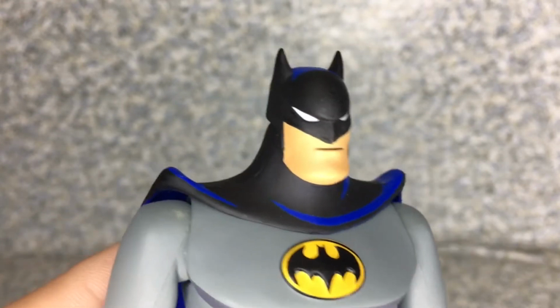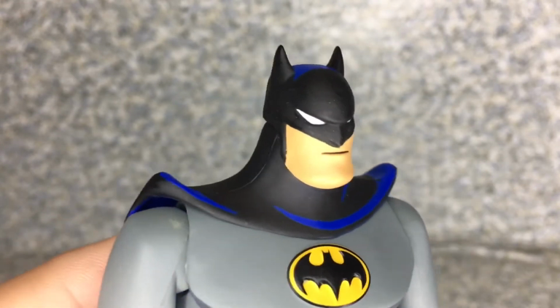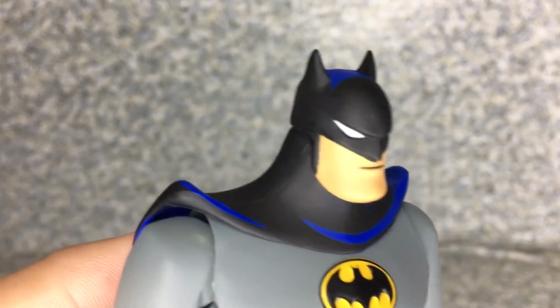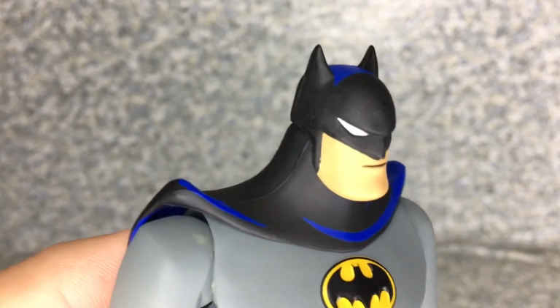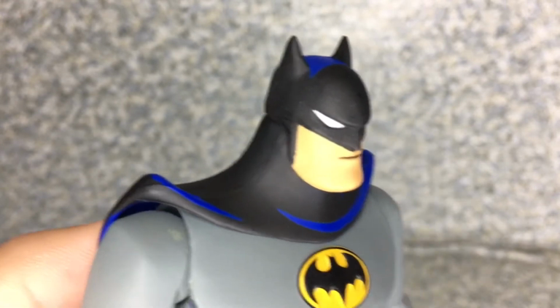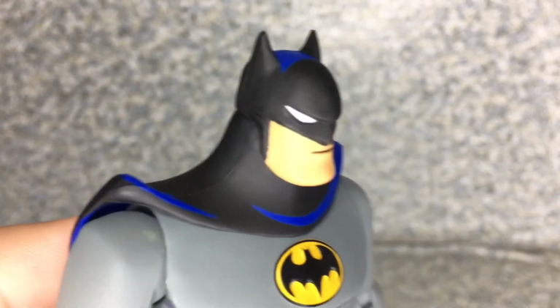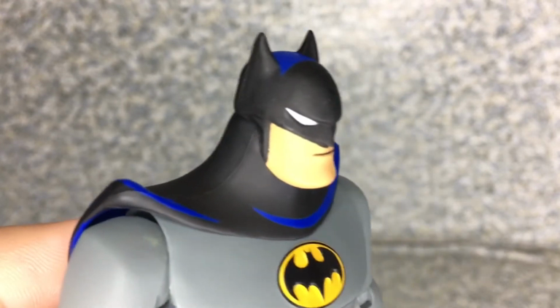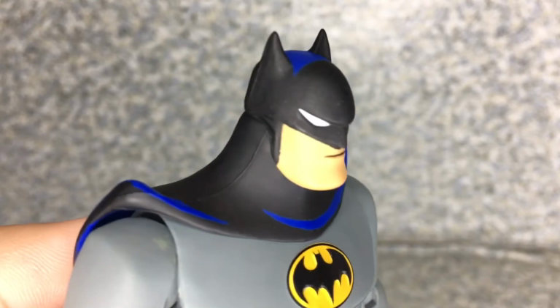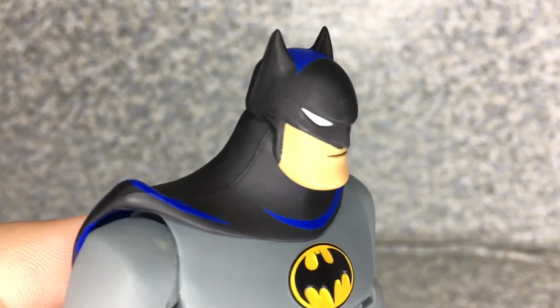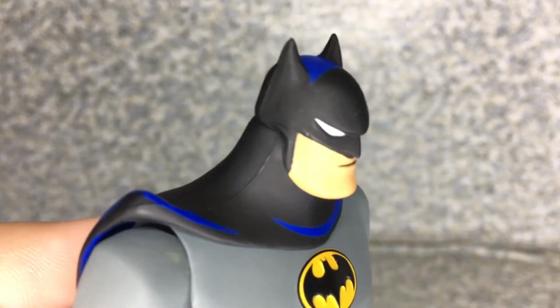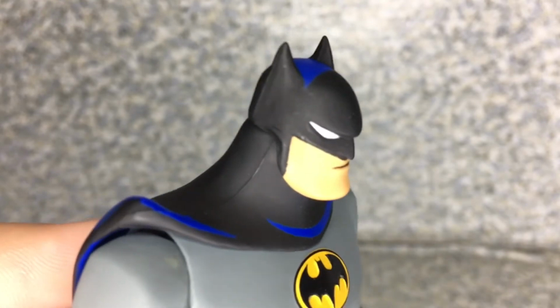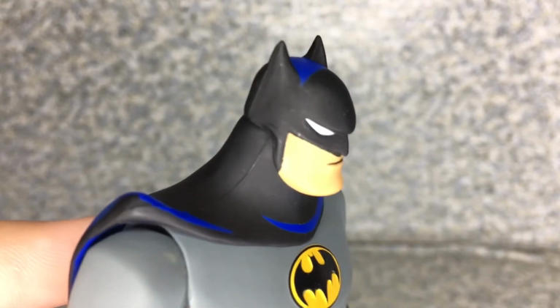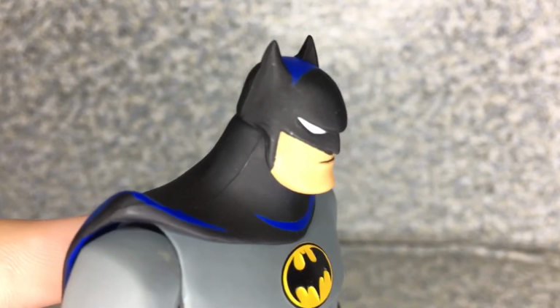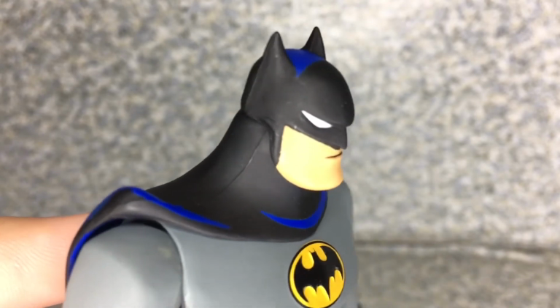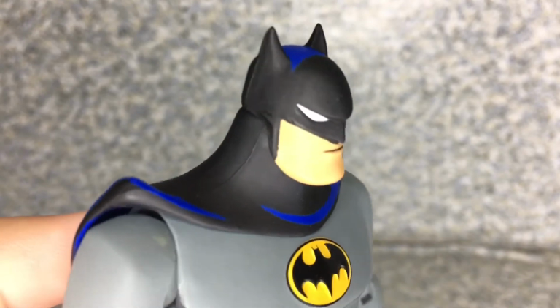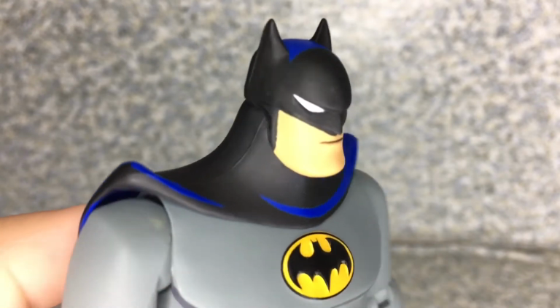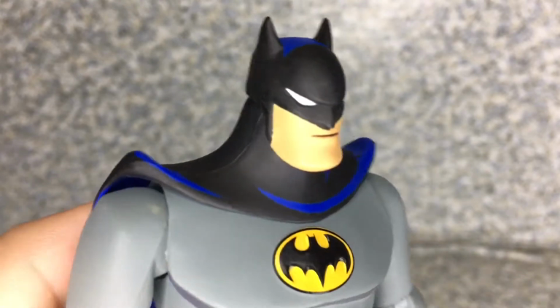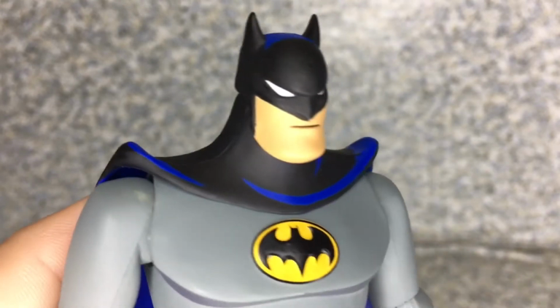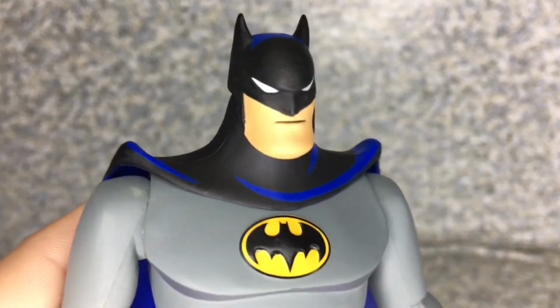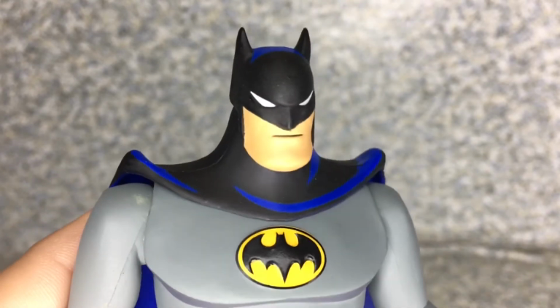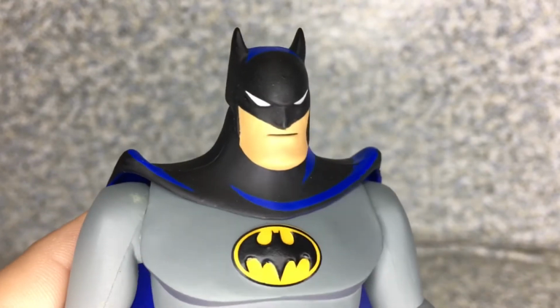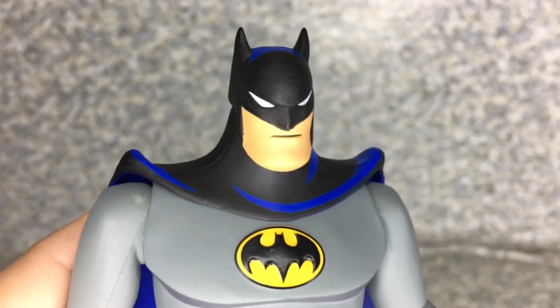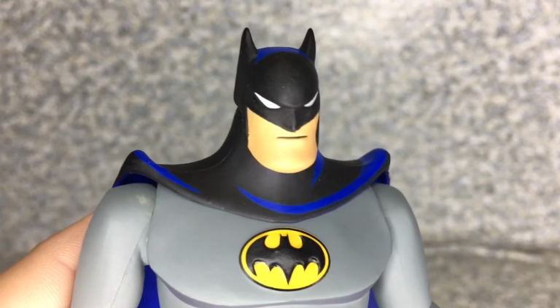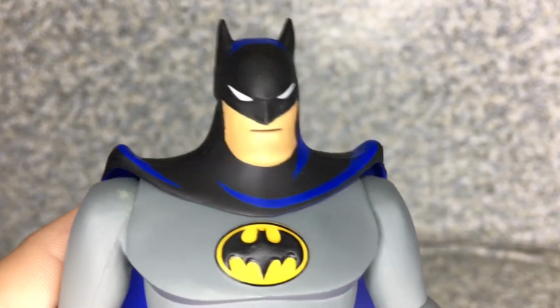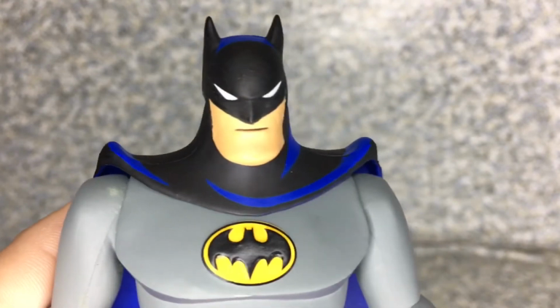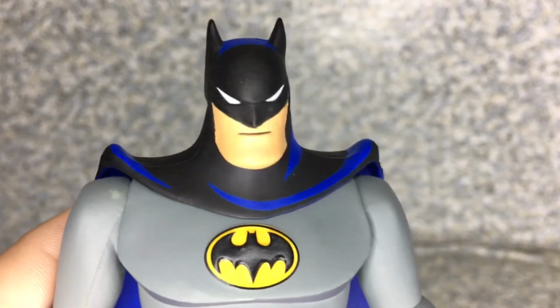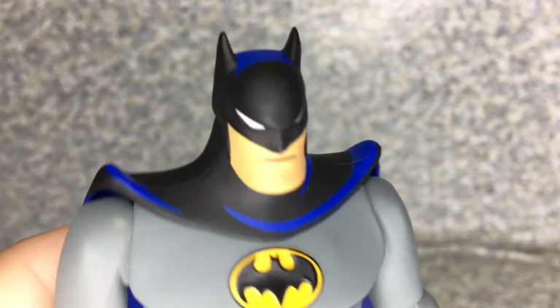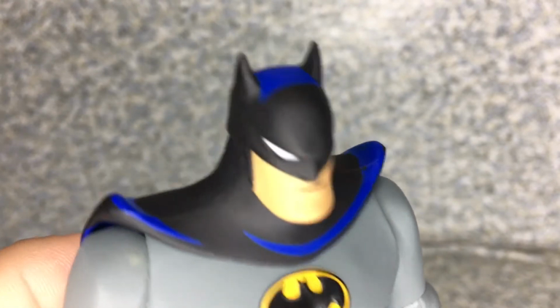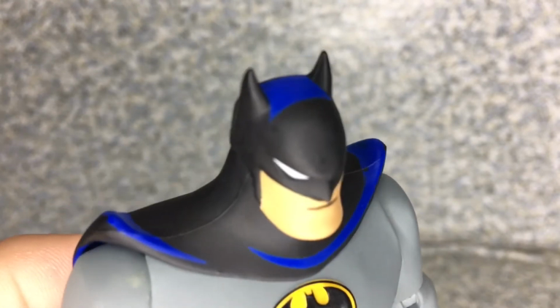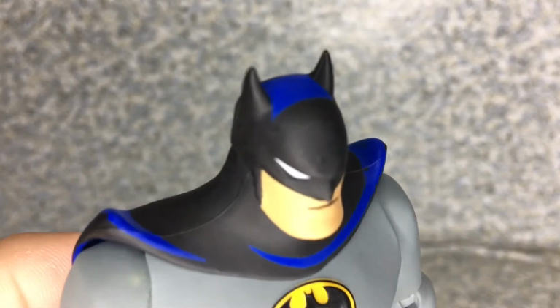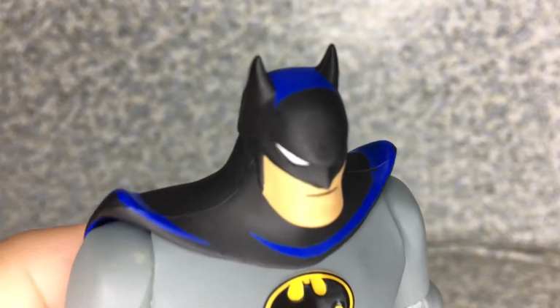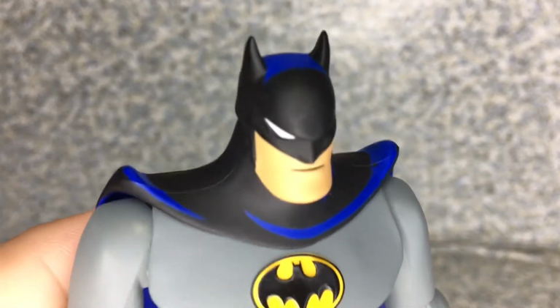Take a look at the head sculpt here. They did a really great job with this head sculpt. It looks exactly like how he looks throughout the animated series. It is a not bad head sculpt. They did really a great job with the head sculpt here.